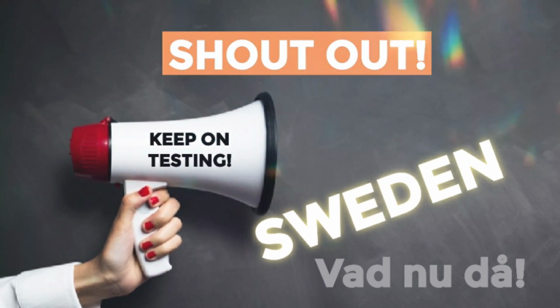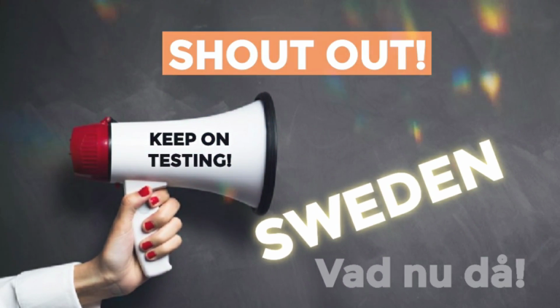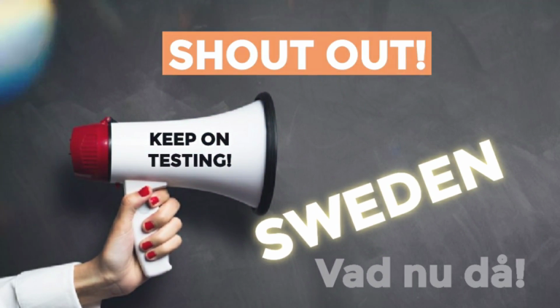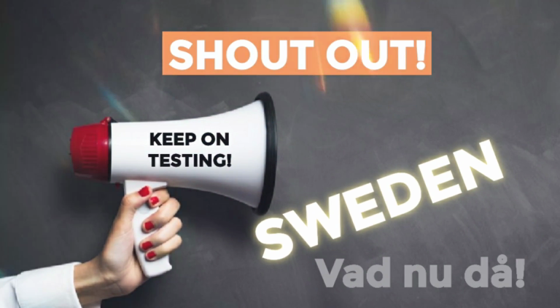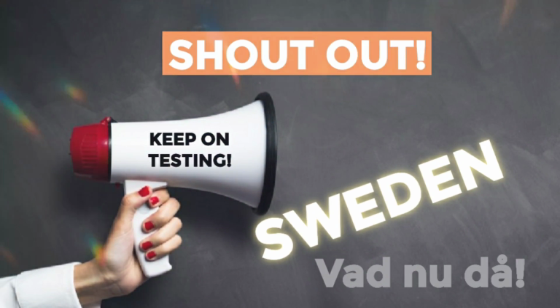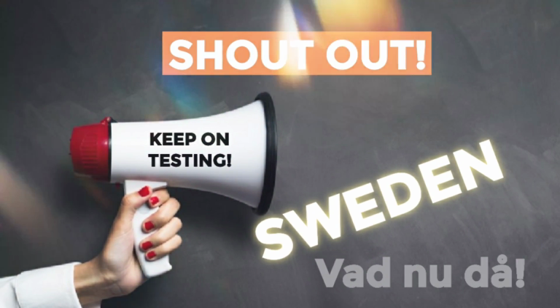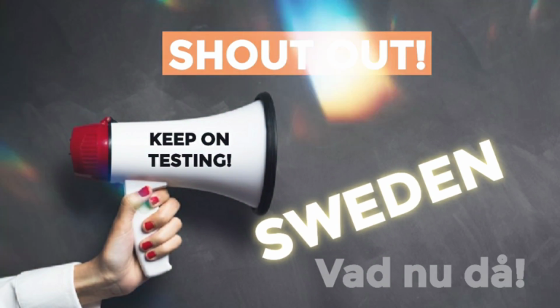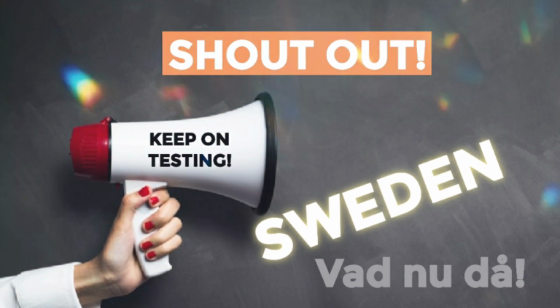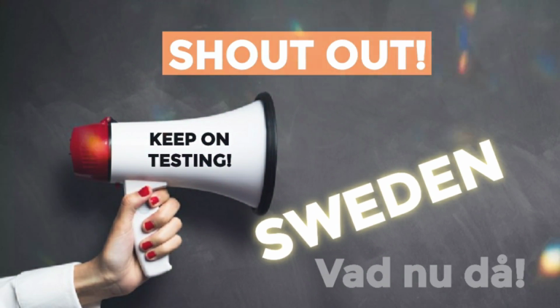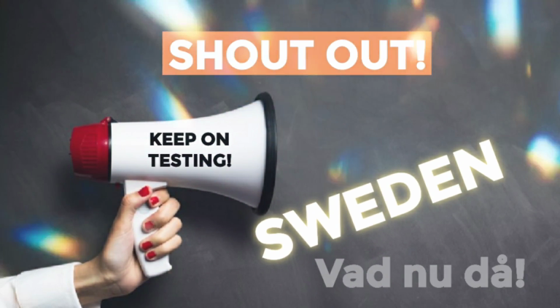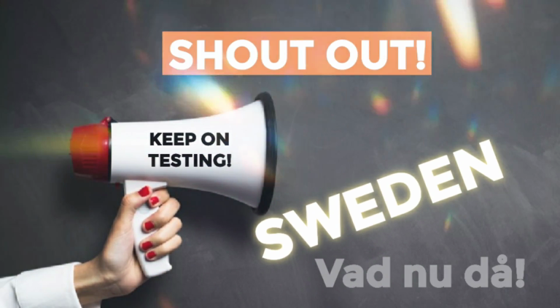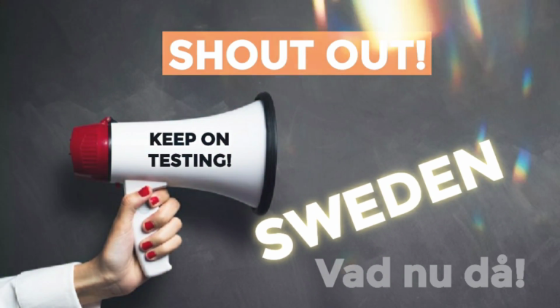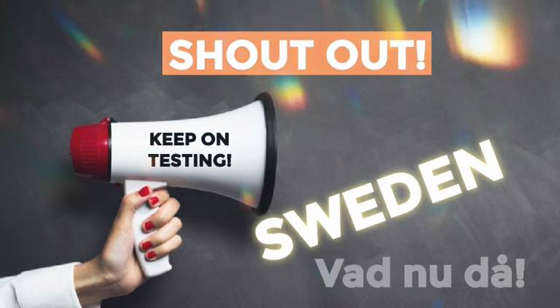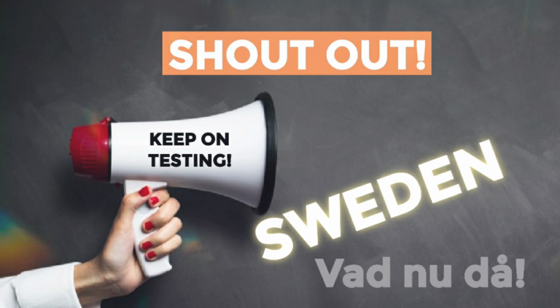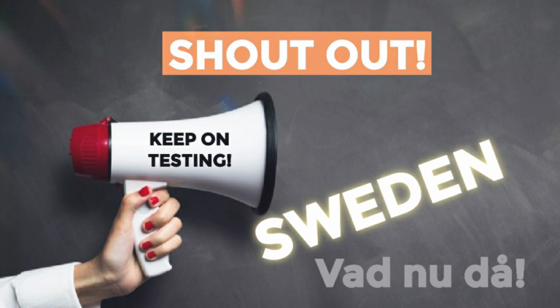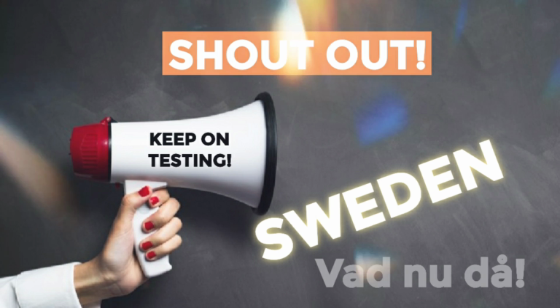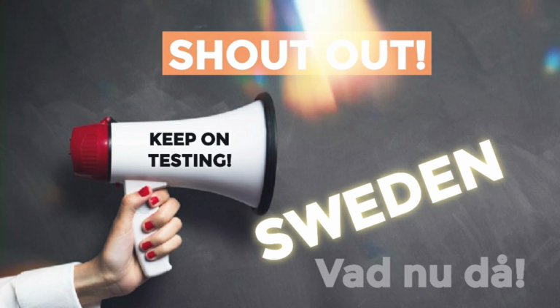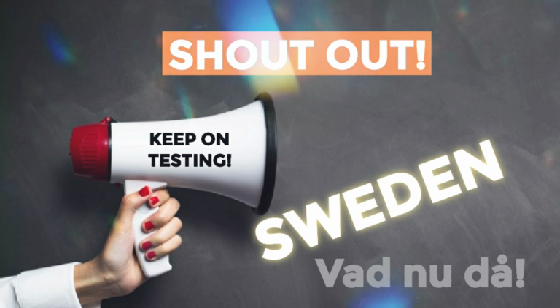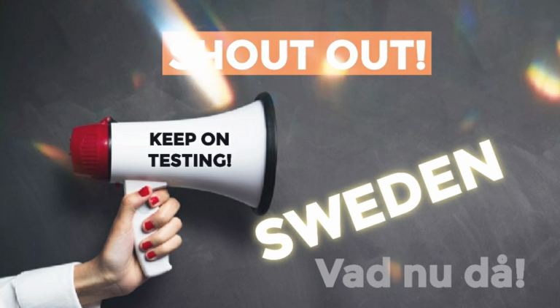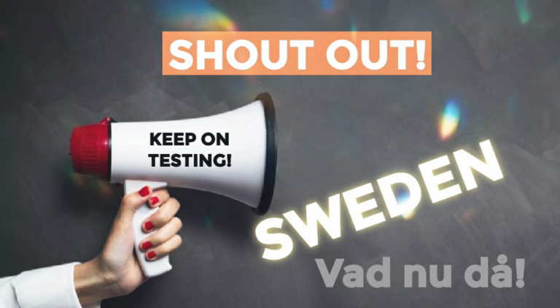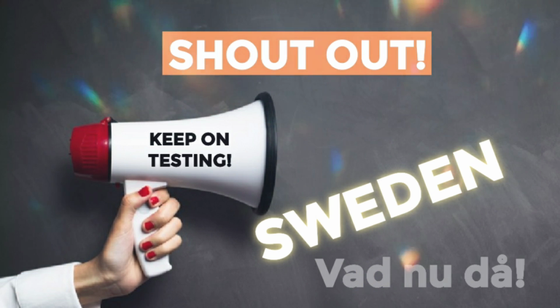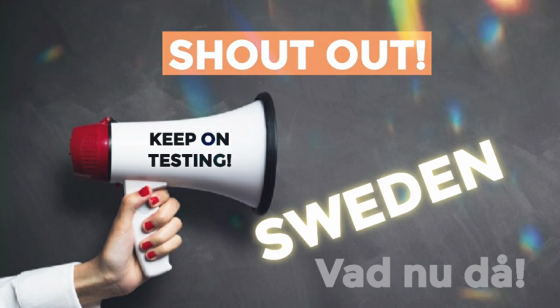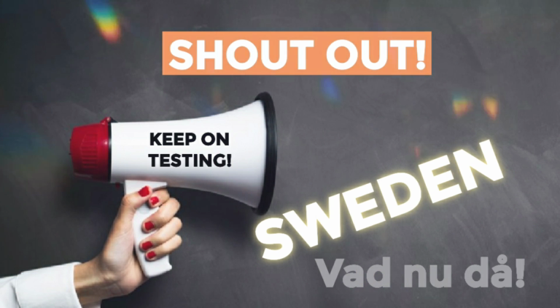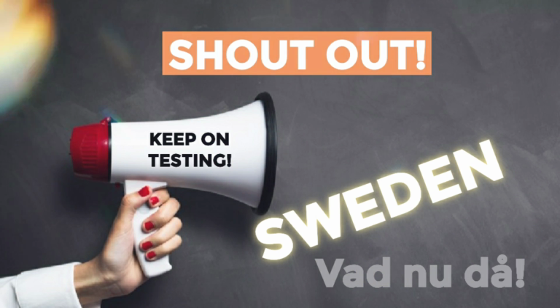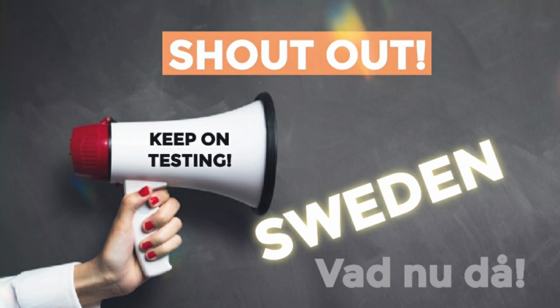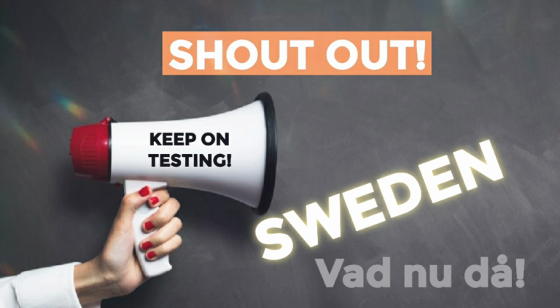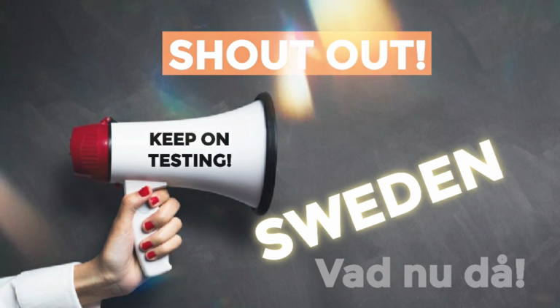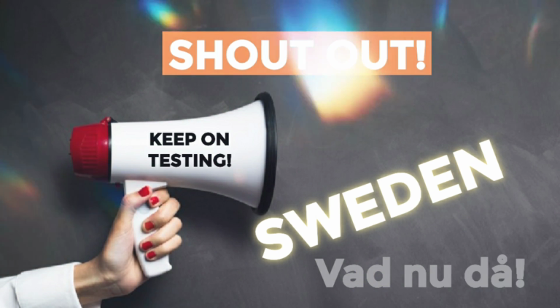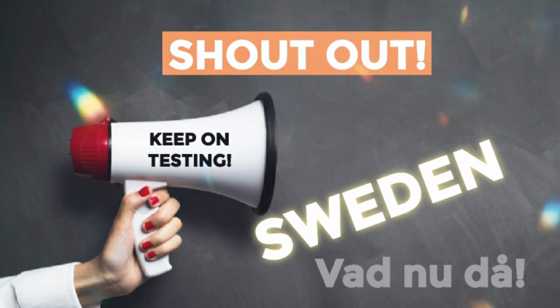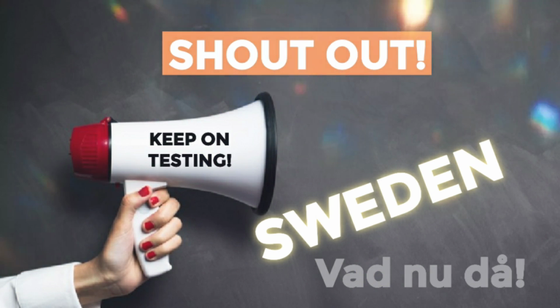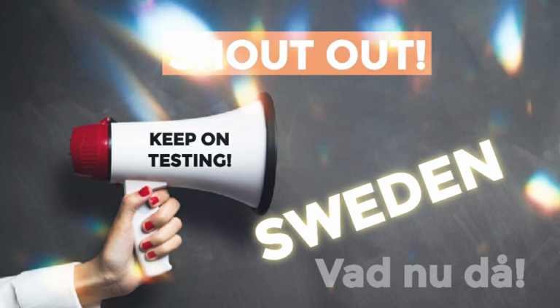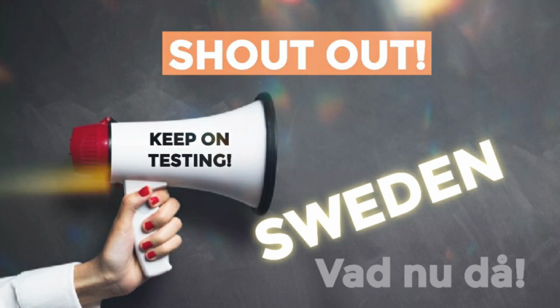This week's shoutout goes to our Scandinavian friends in Sweden. Thanks for watching.